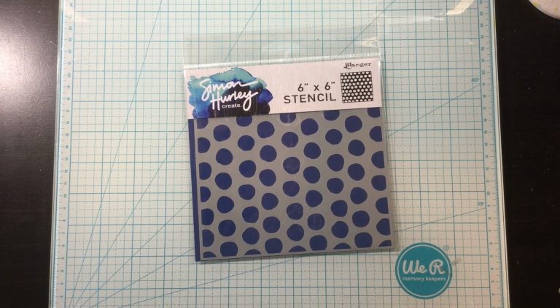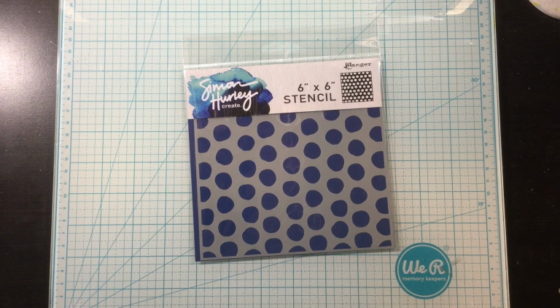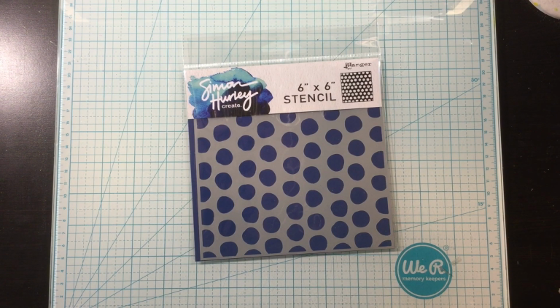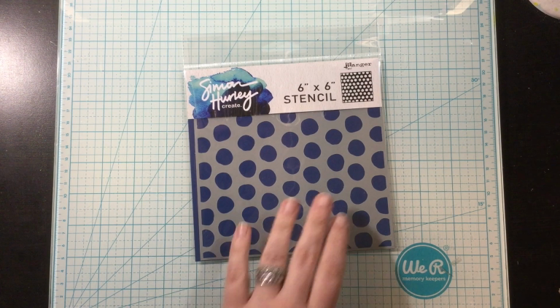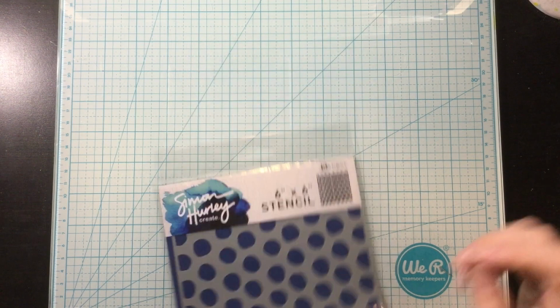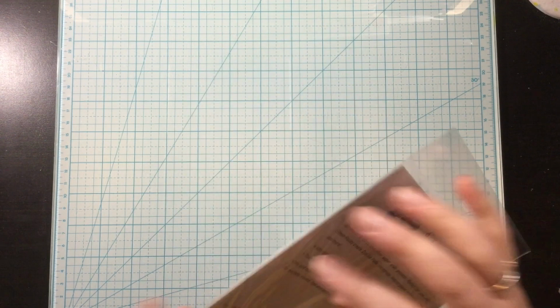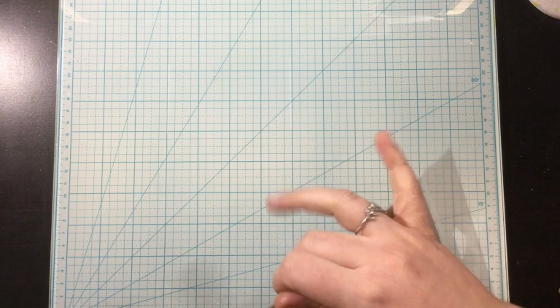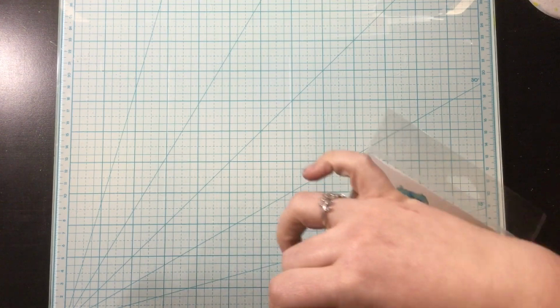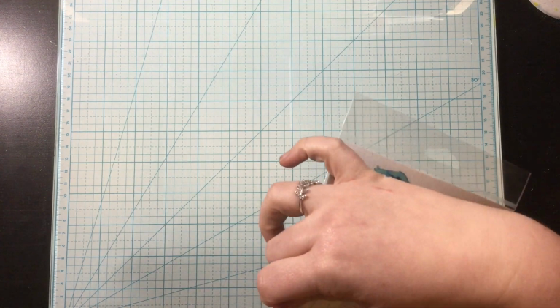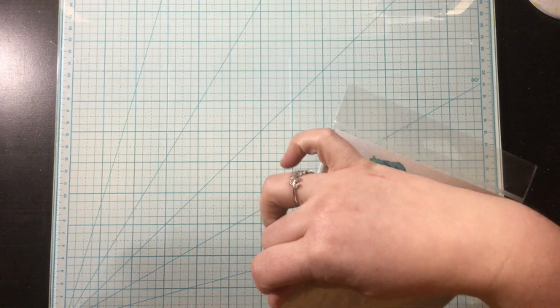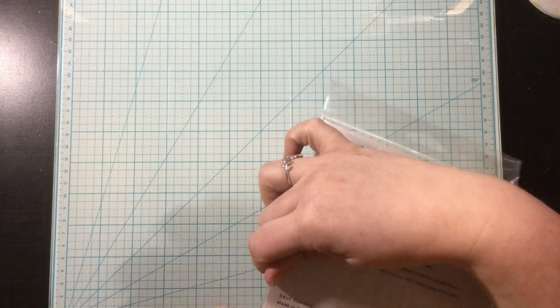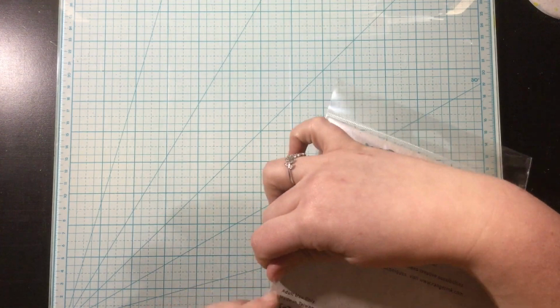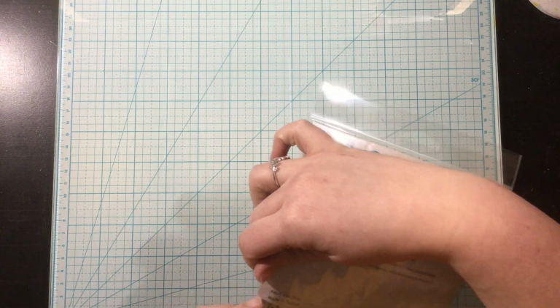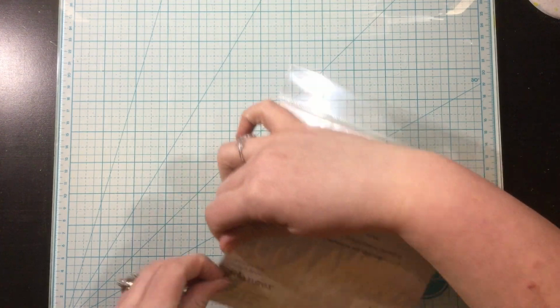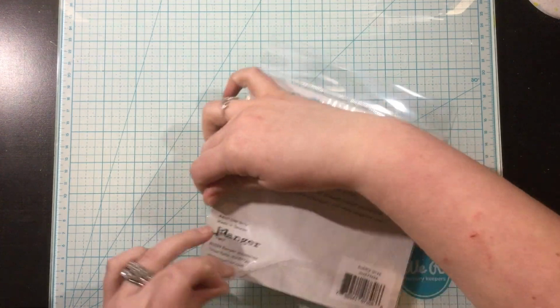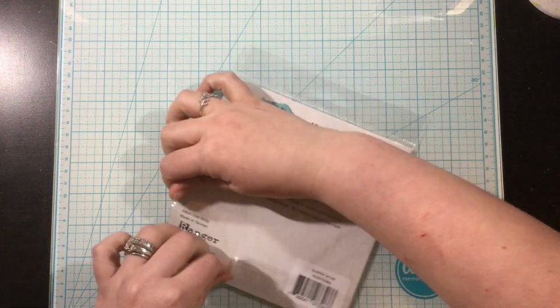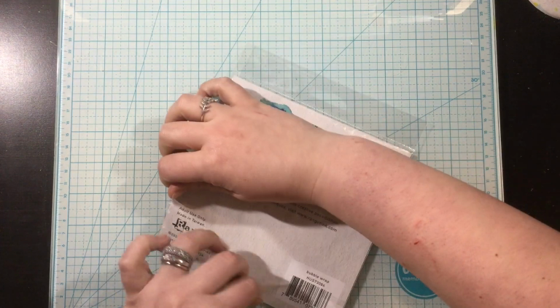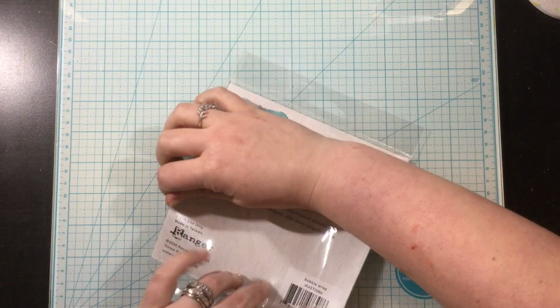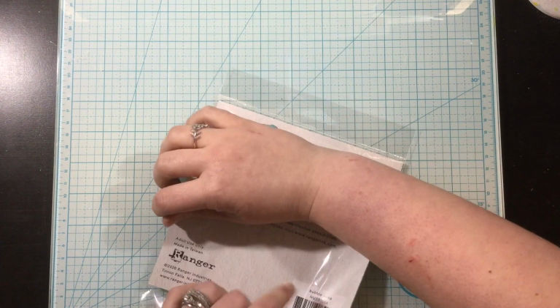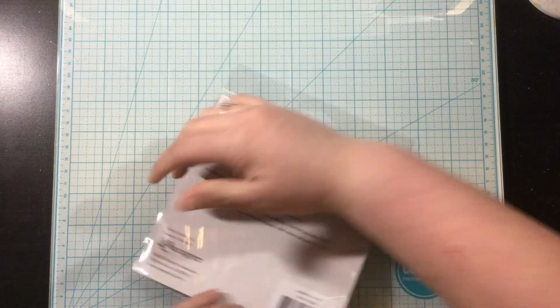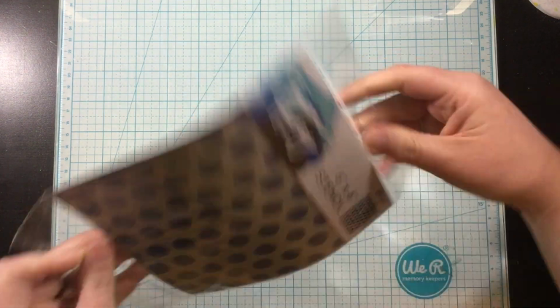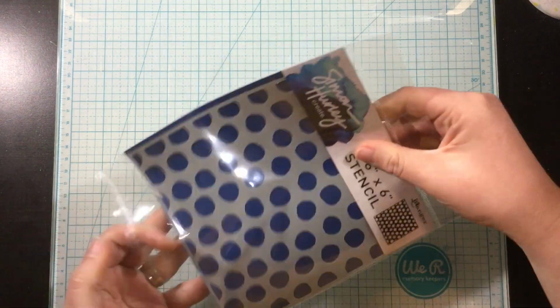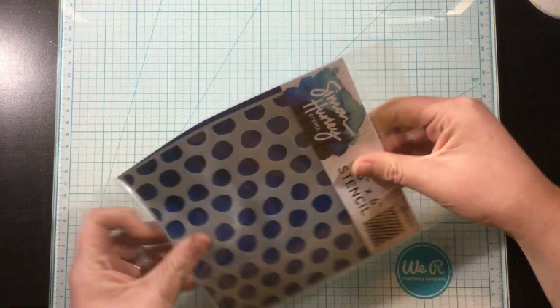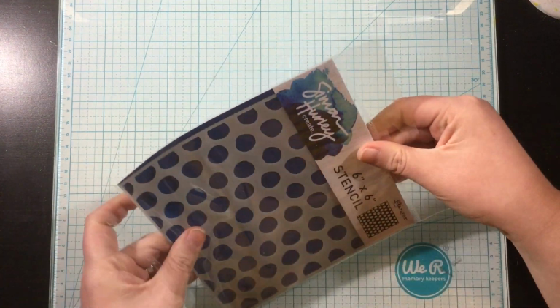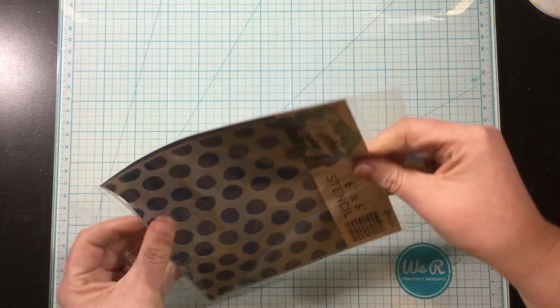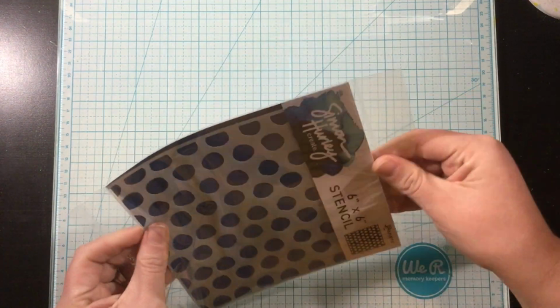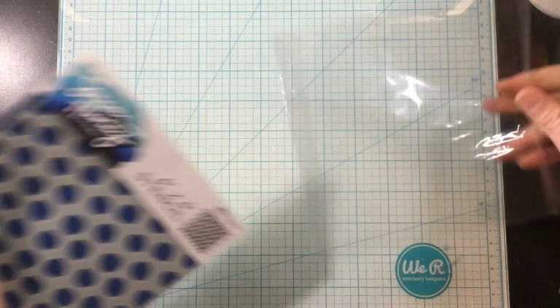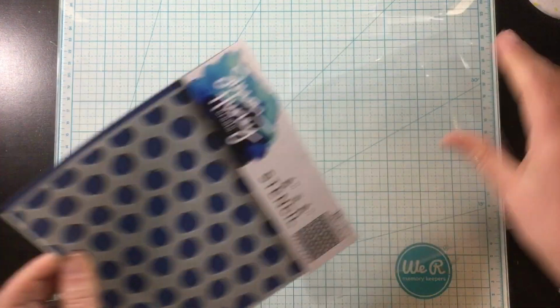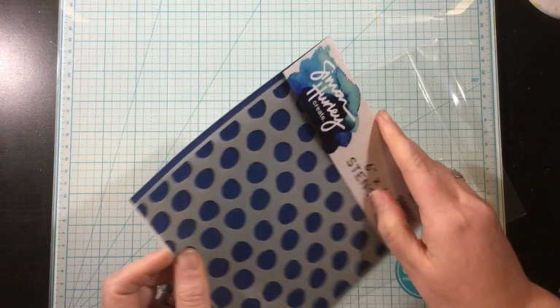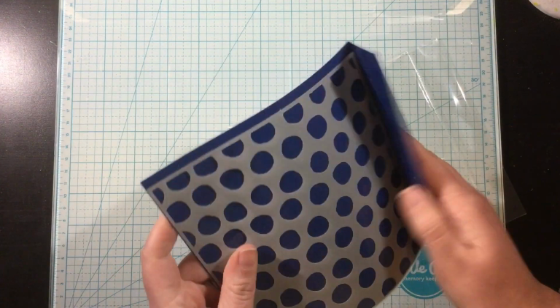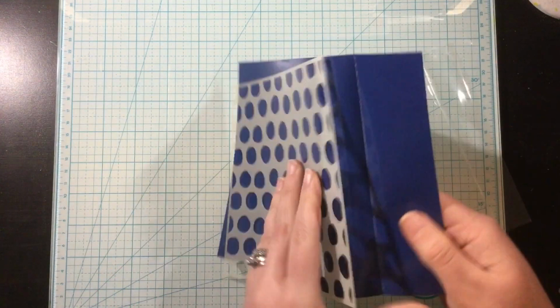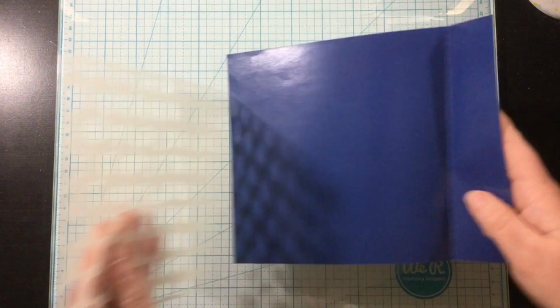Hey everyone, it's Linnea and I'm back with another project using Simon Hurley Create products.